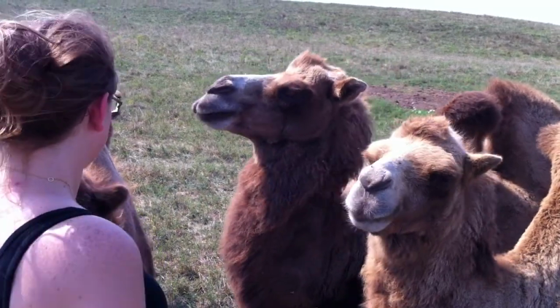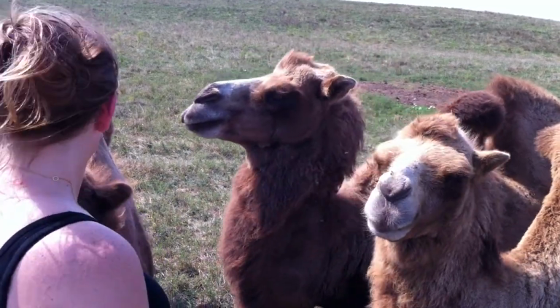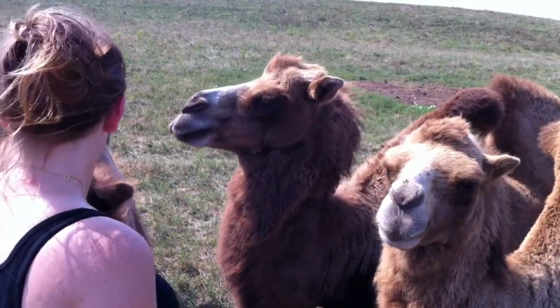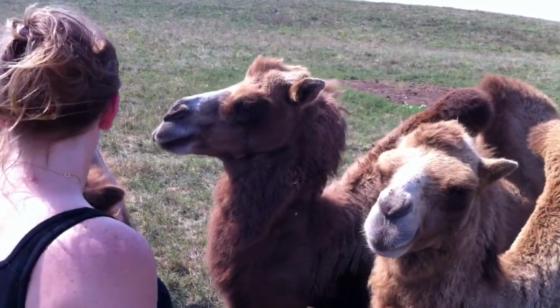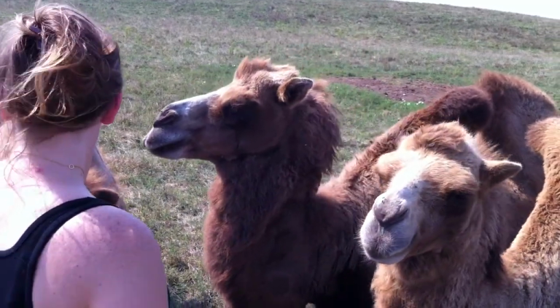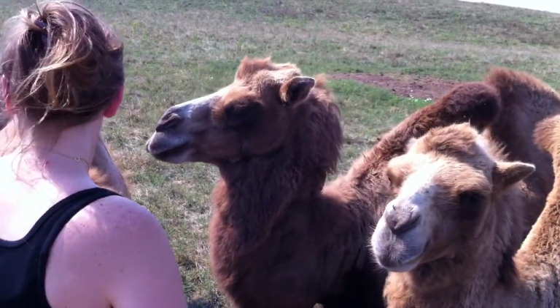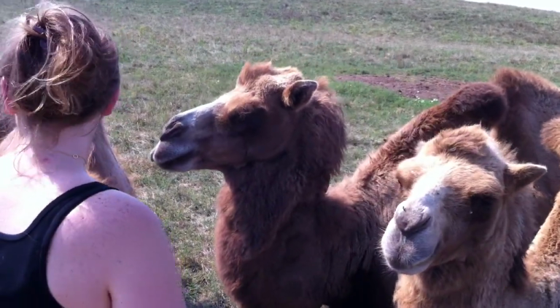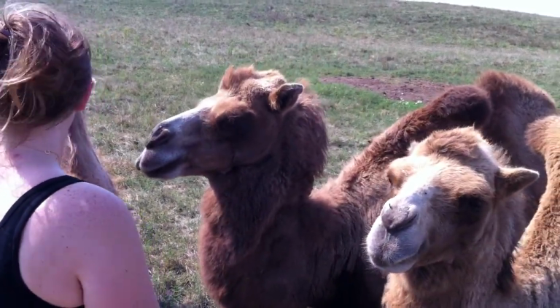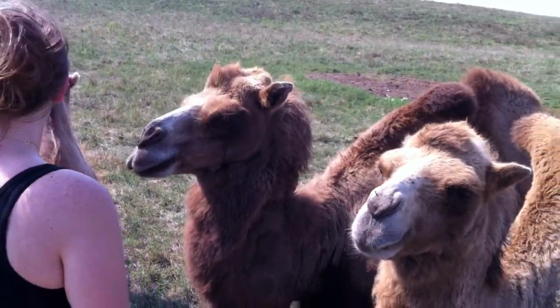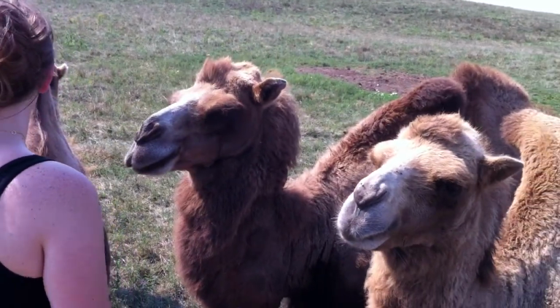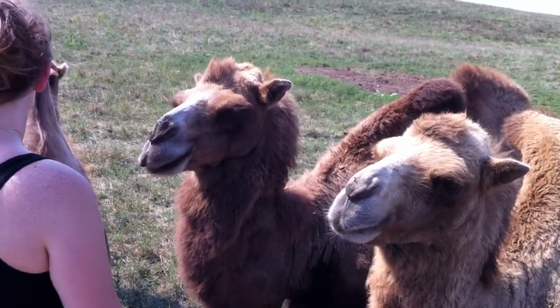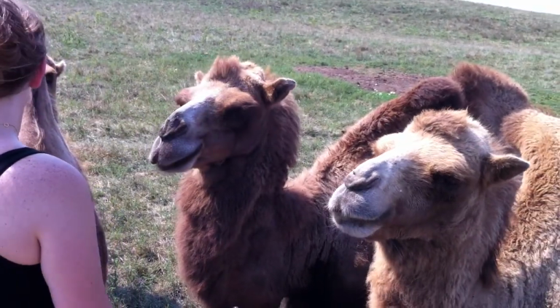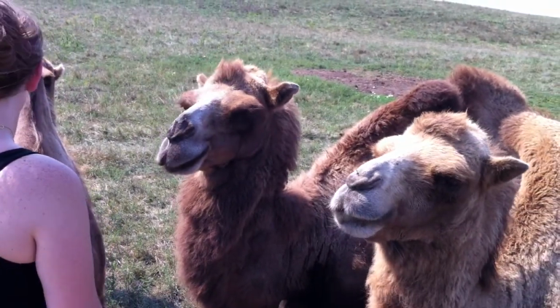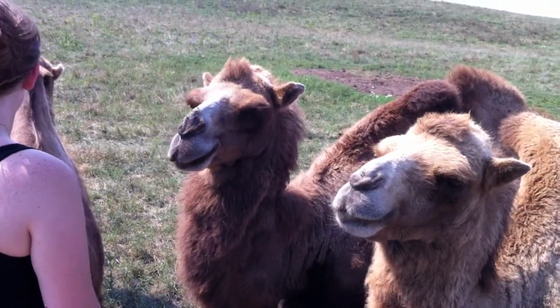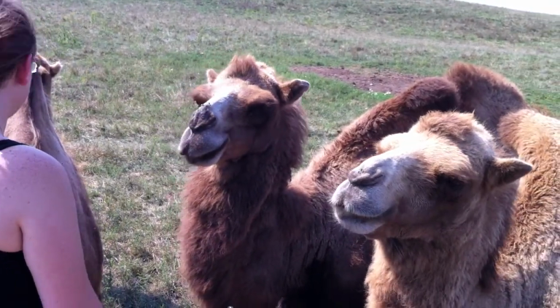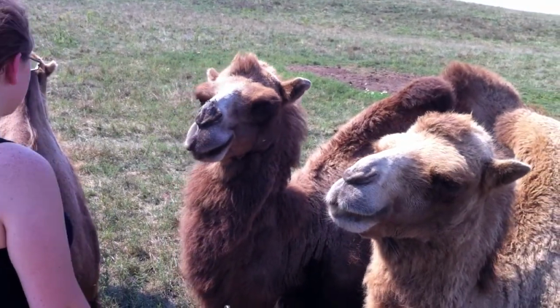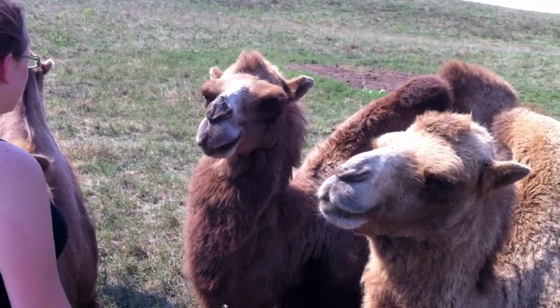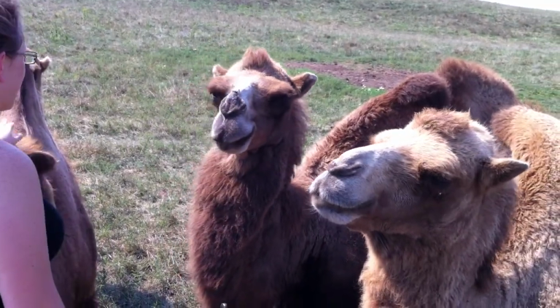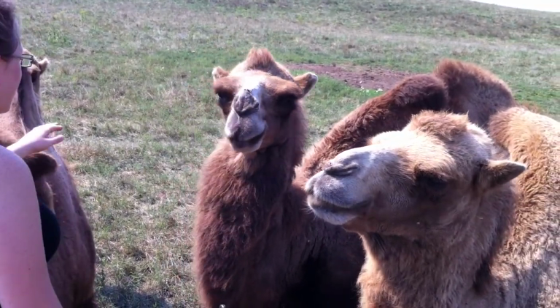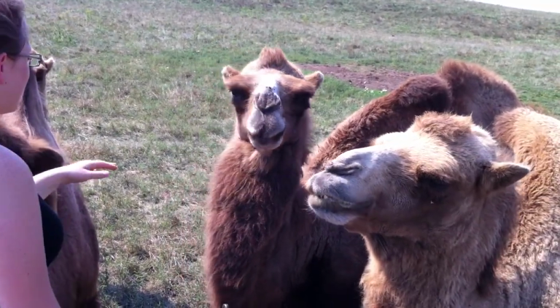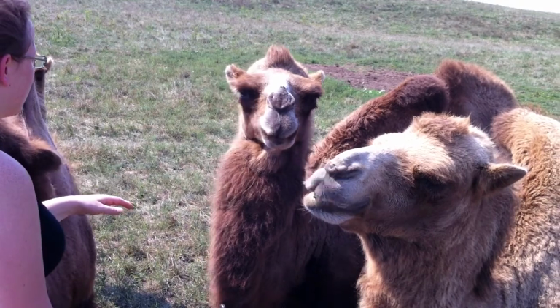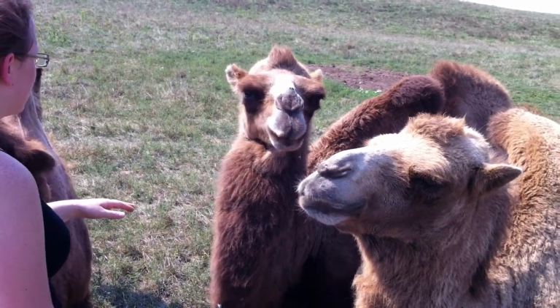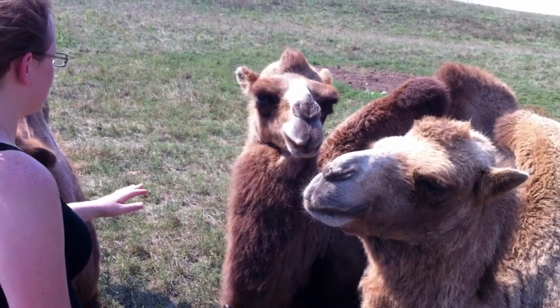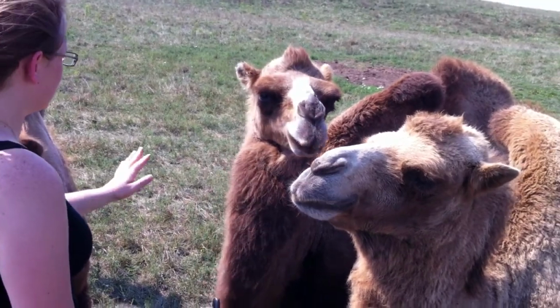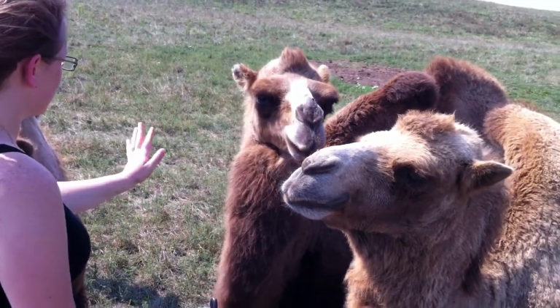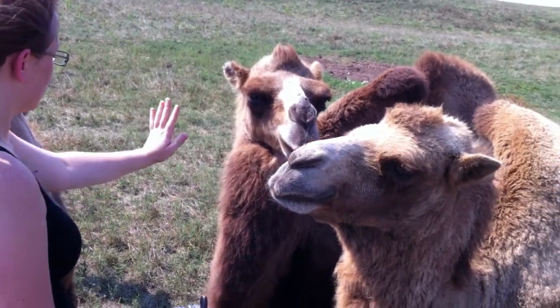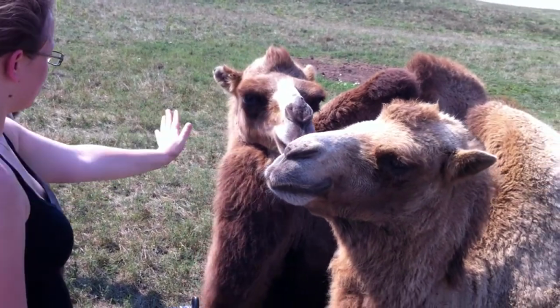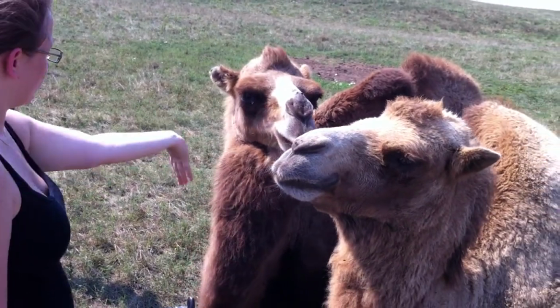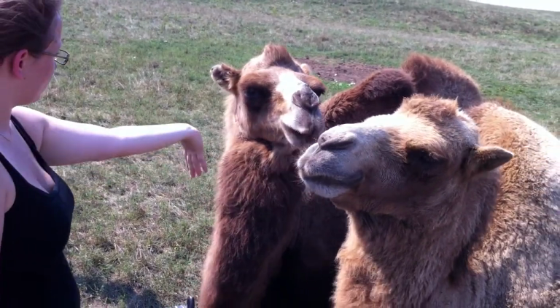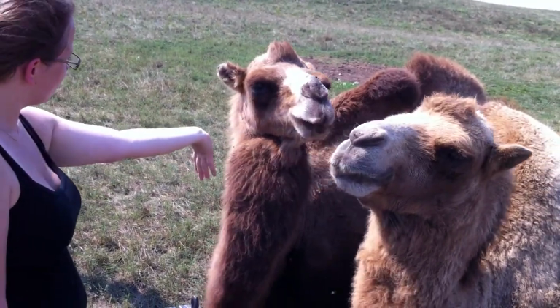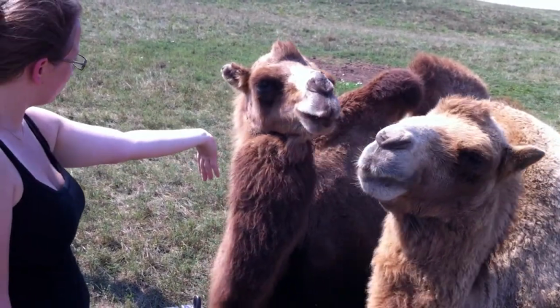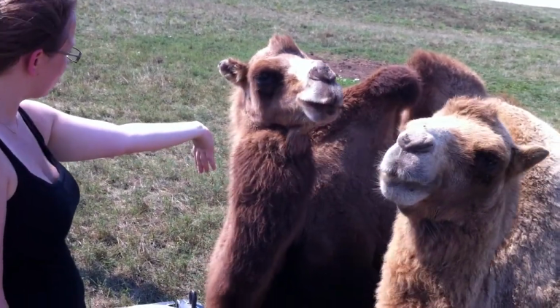He's not full grown either, is he? No, he'll get bigger. Don't they have like a double eyelid? Yeah, something like that.